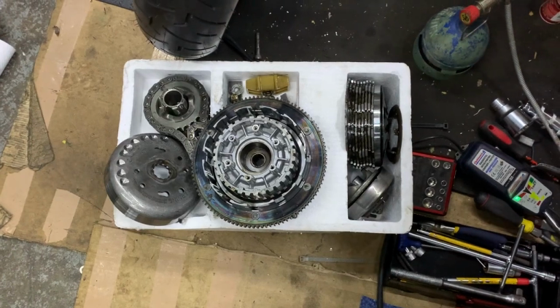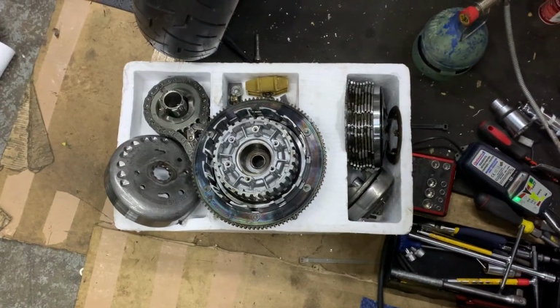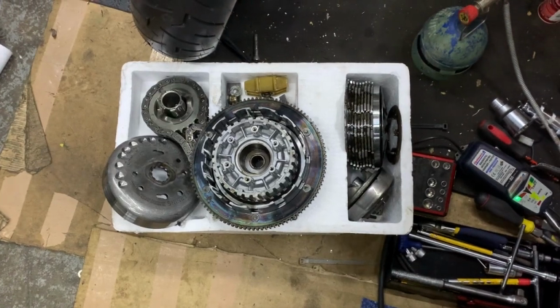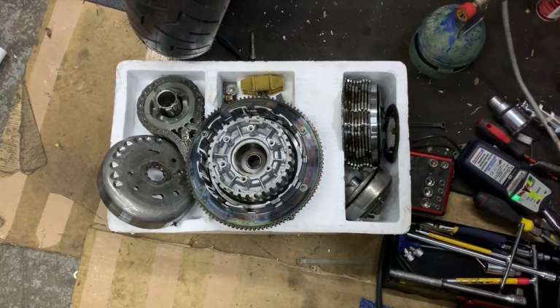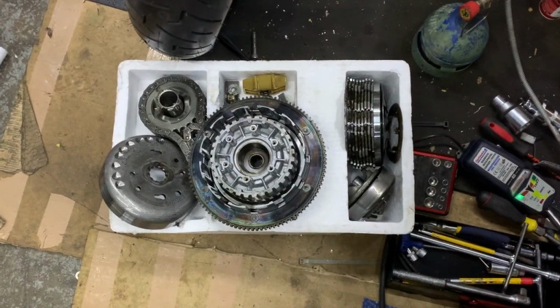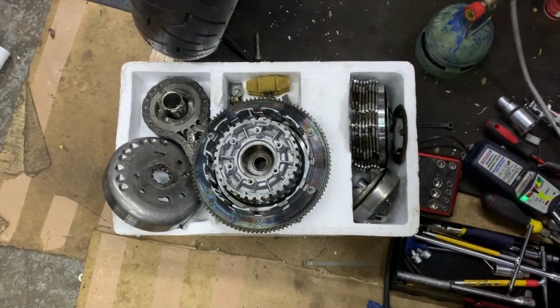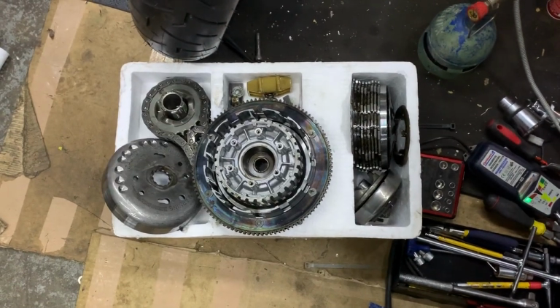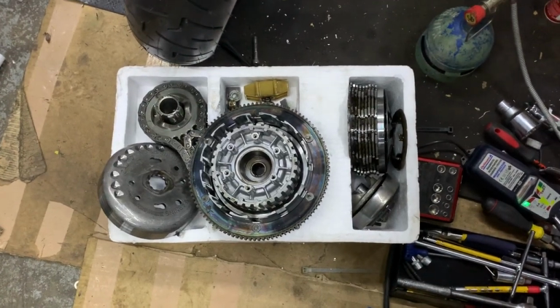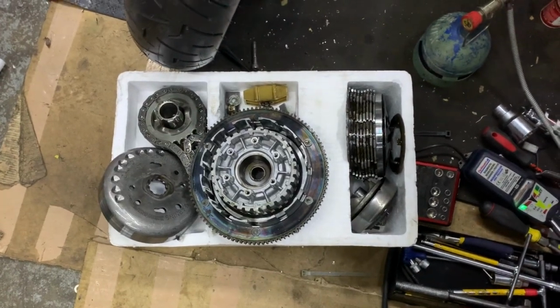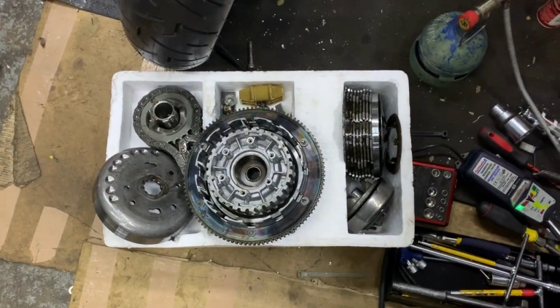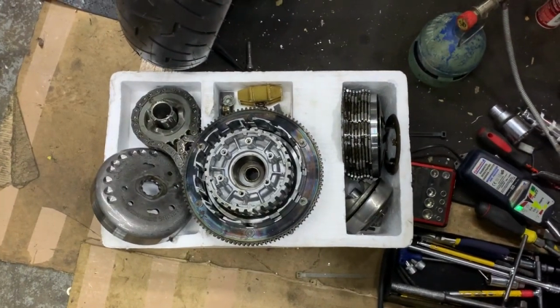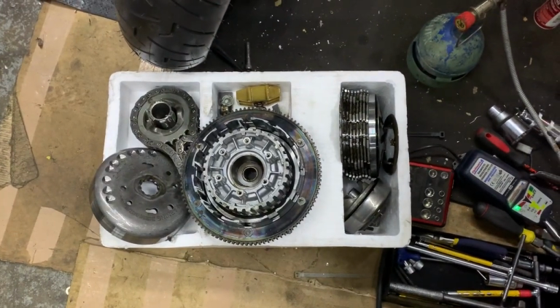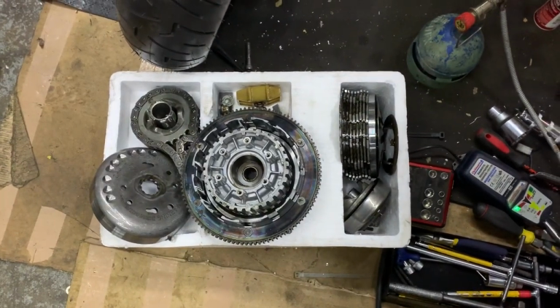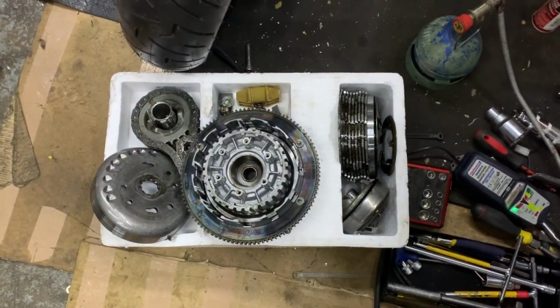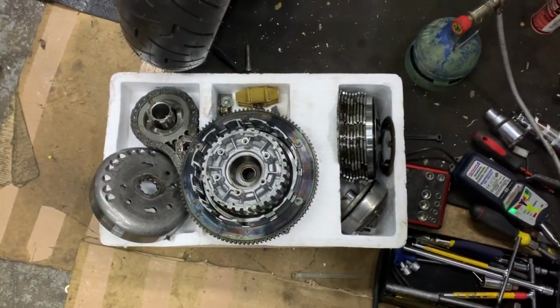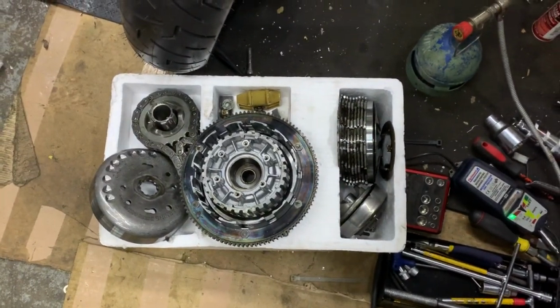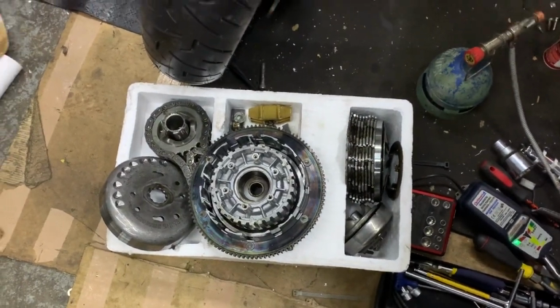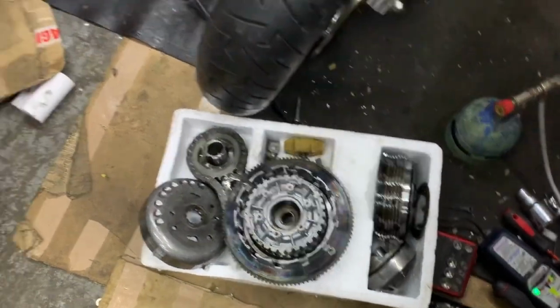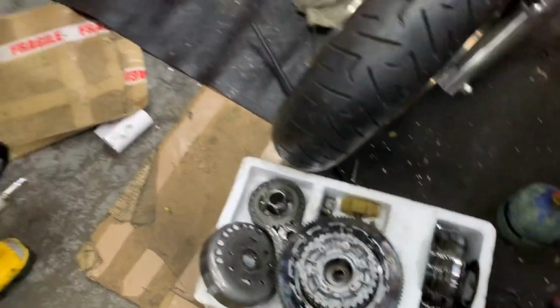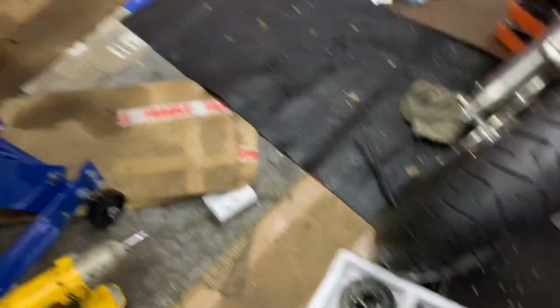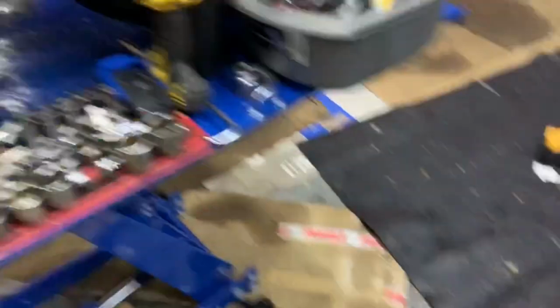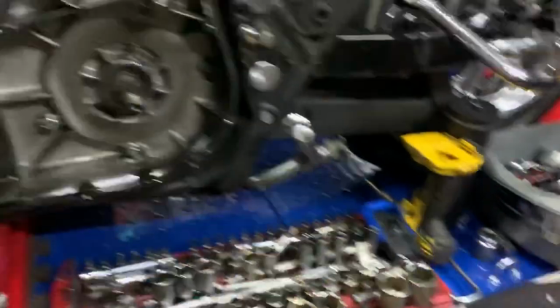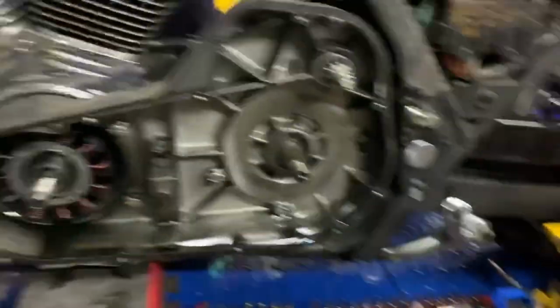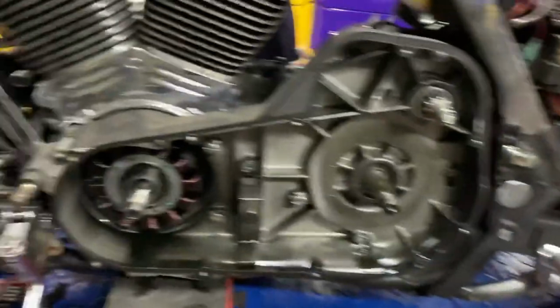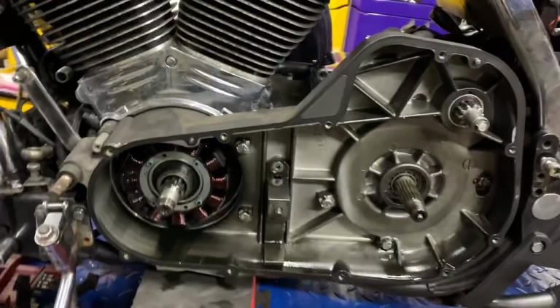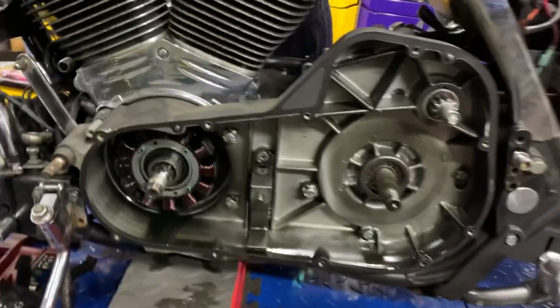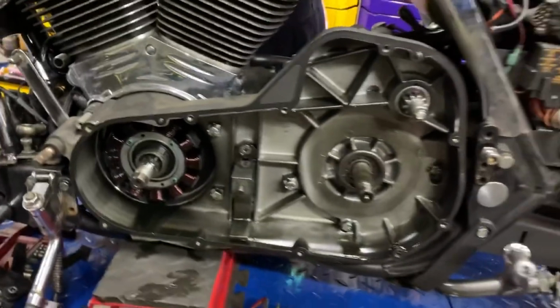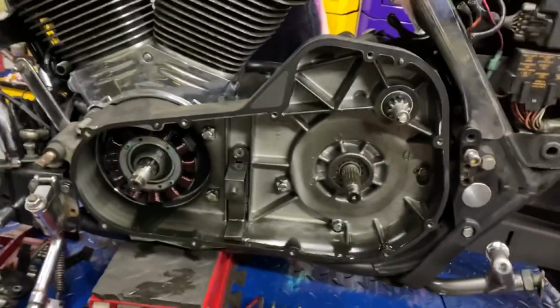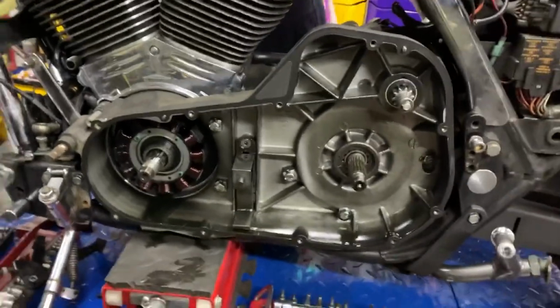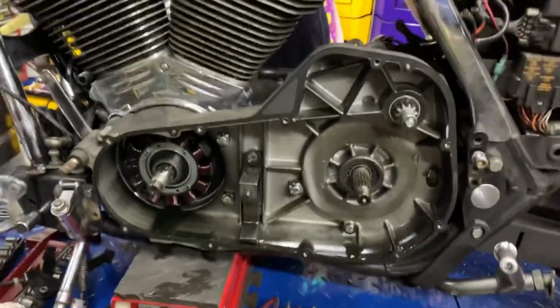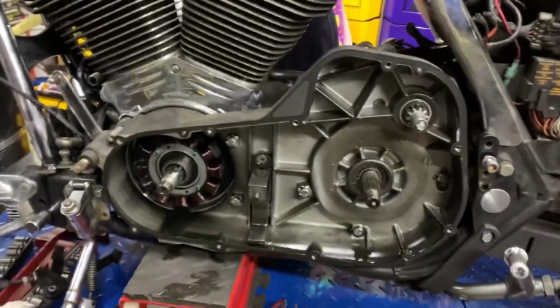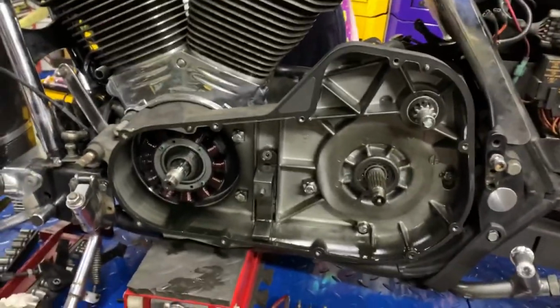Hi, it's me from Custom Grizzio. We're doing Kev's bike, just sticking the S&S motor in. As you can see, all the primaries are off.